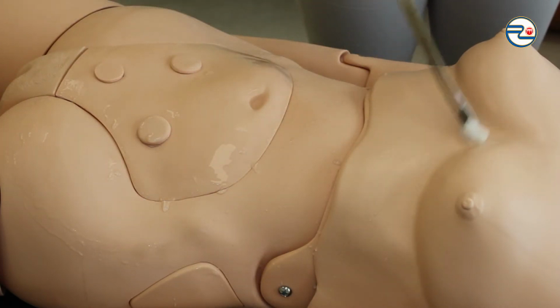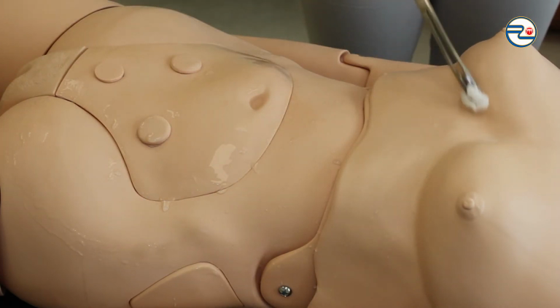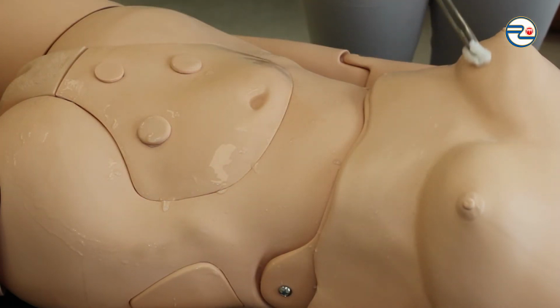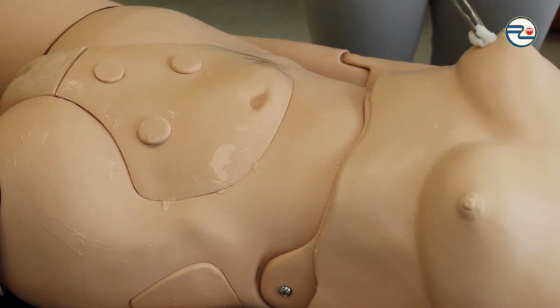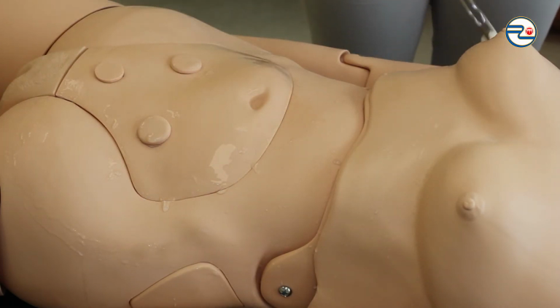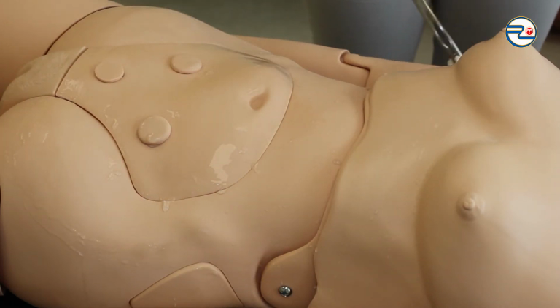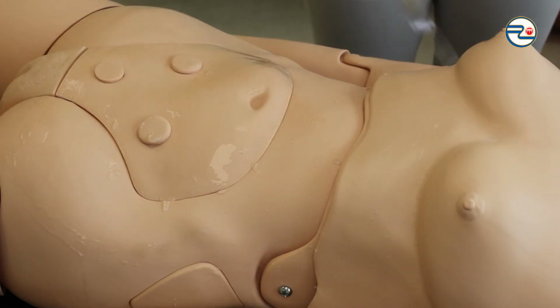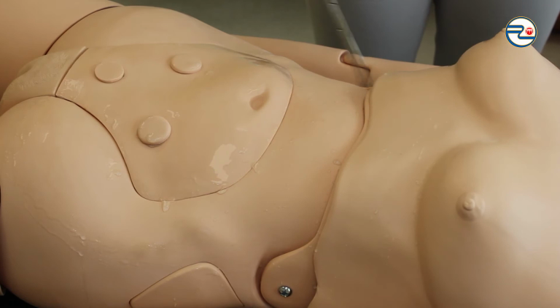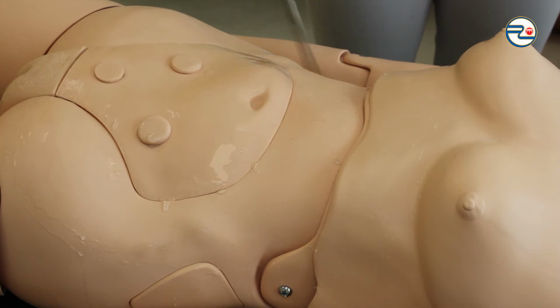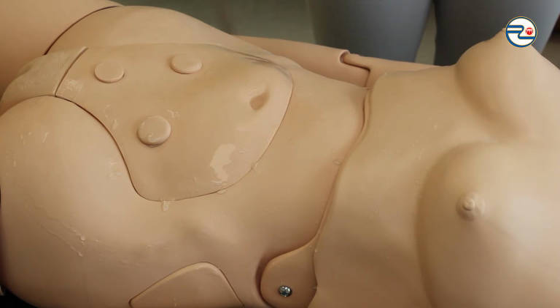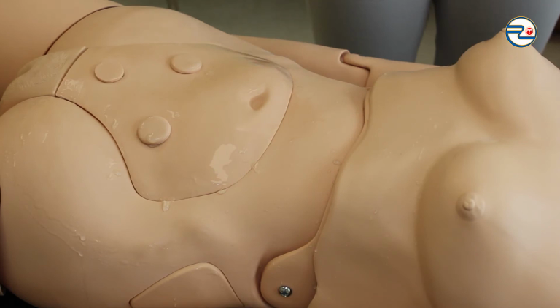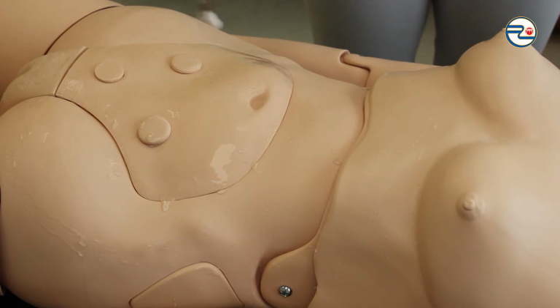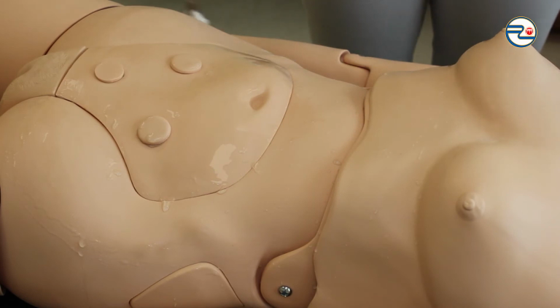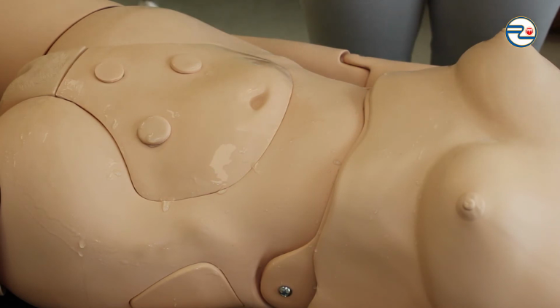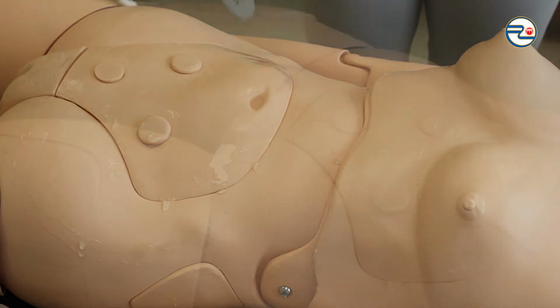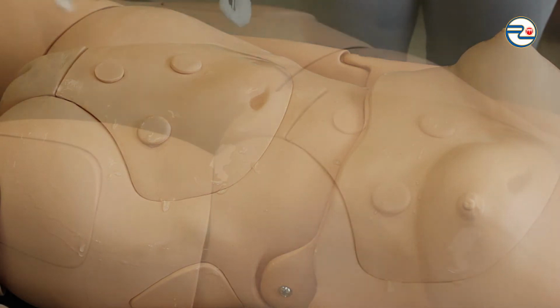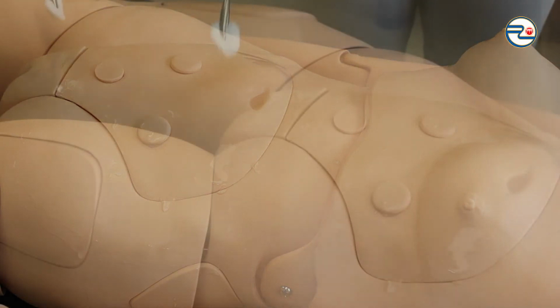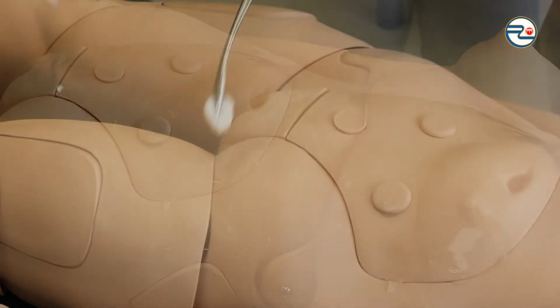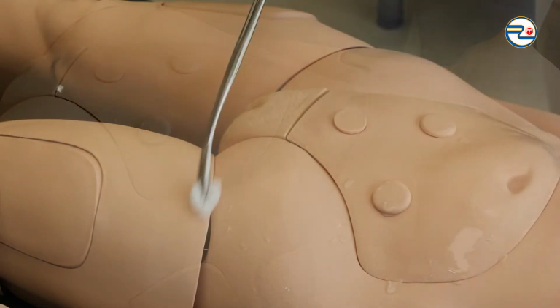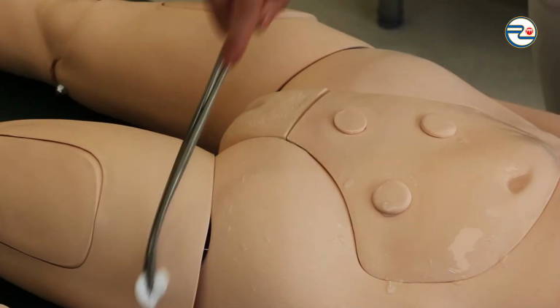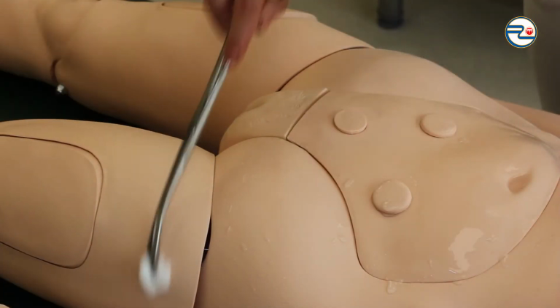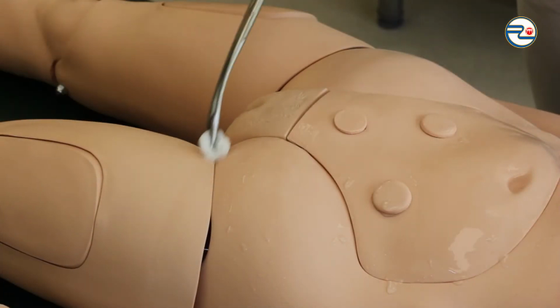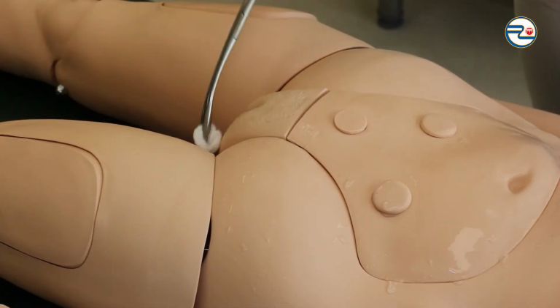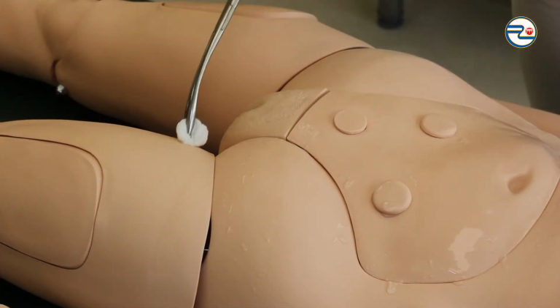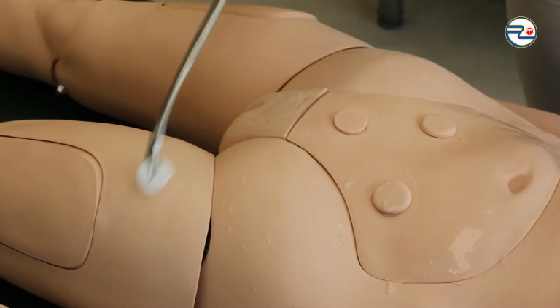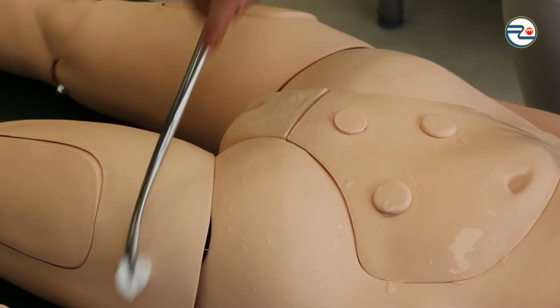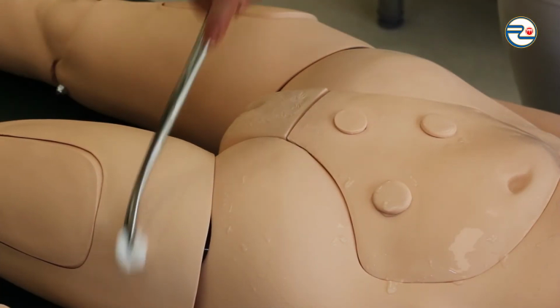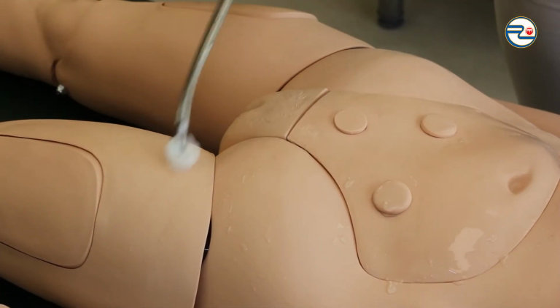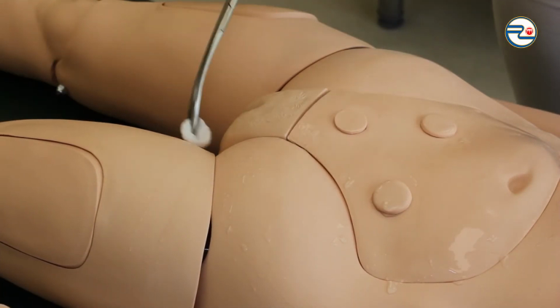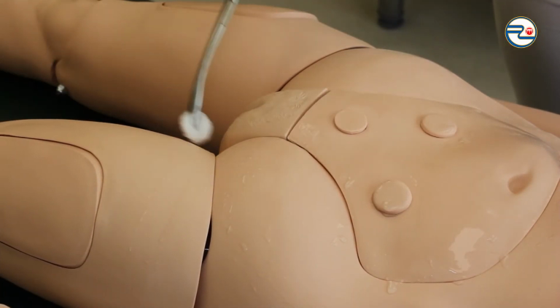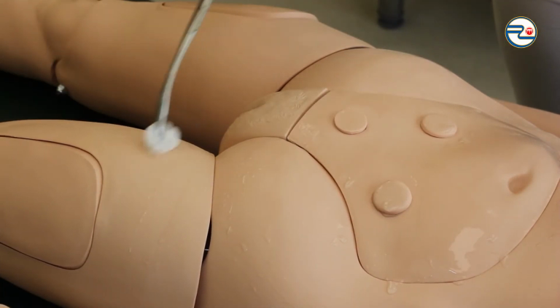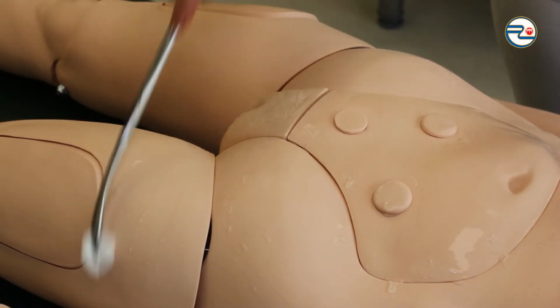Preparing the surgical field from the nipples to the first set of femurs.